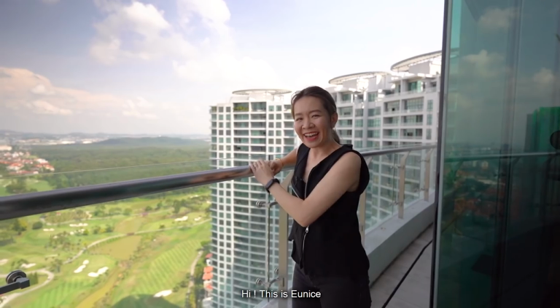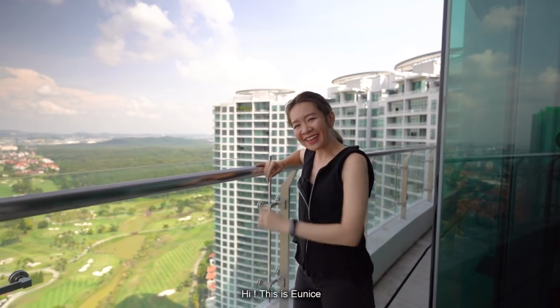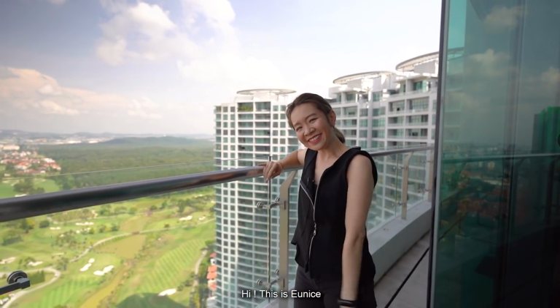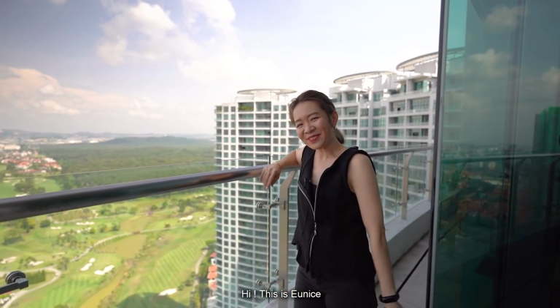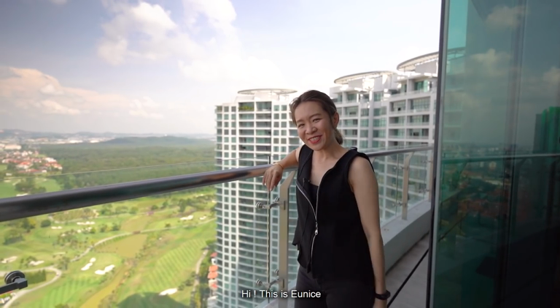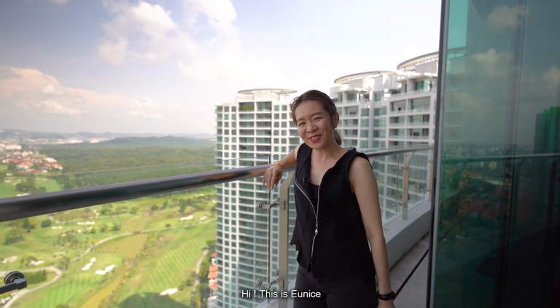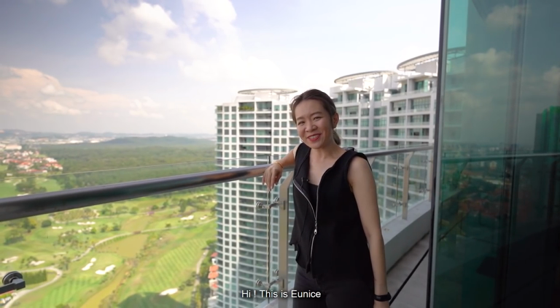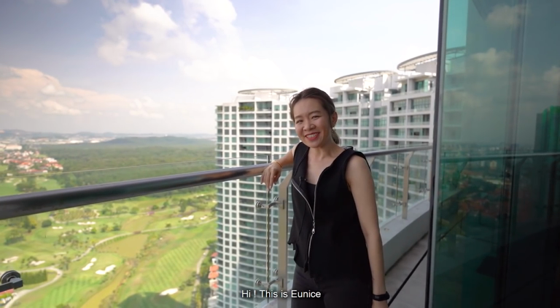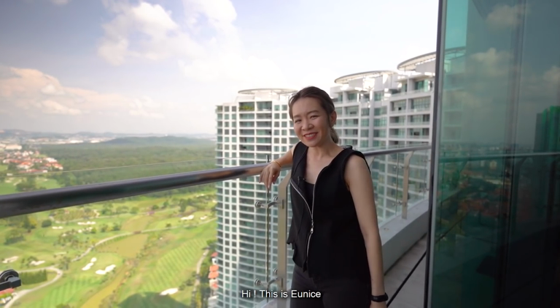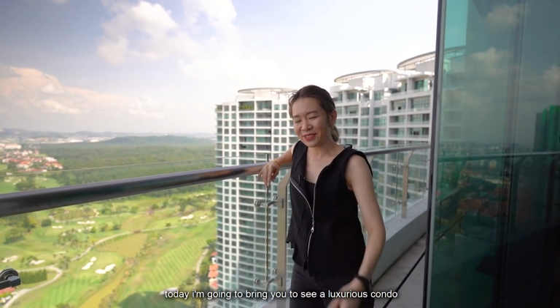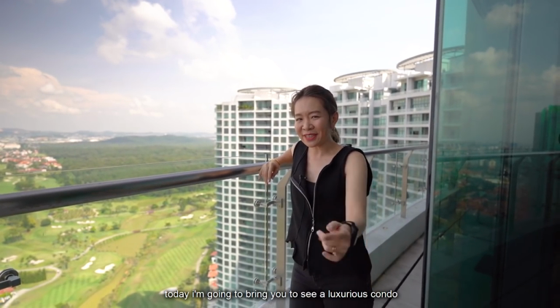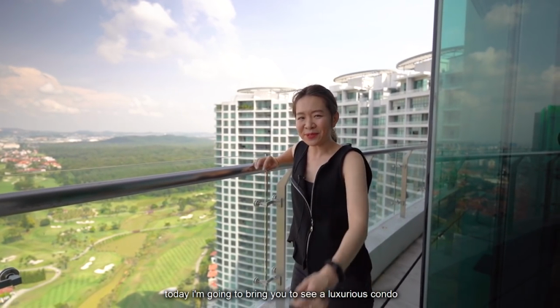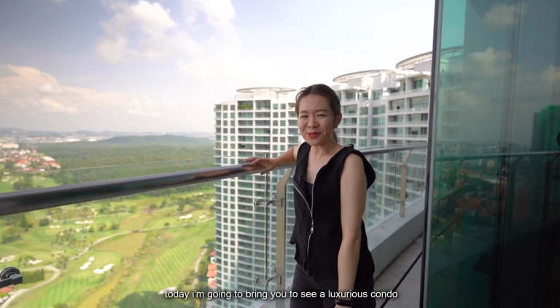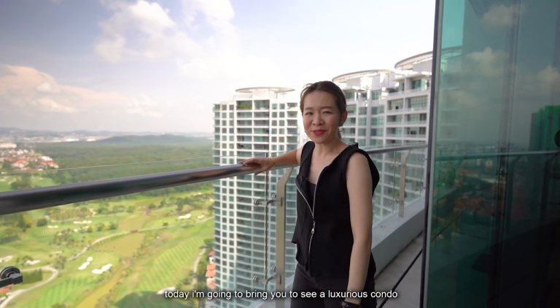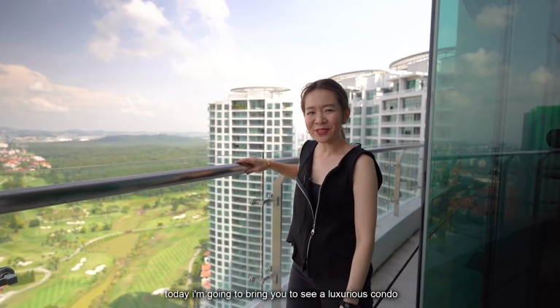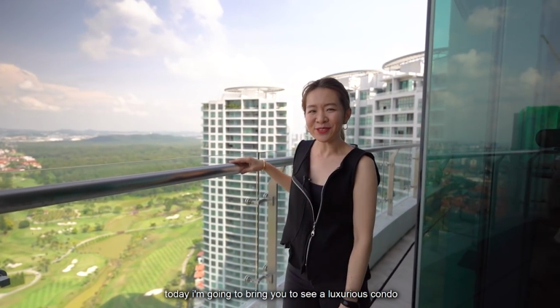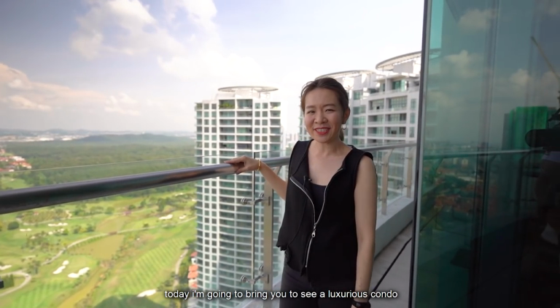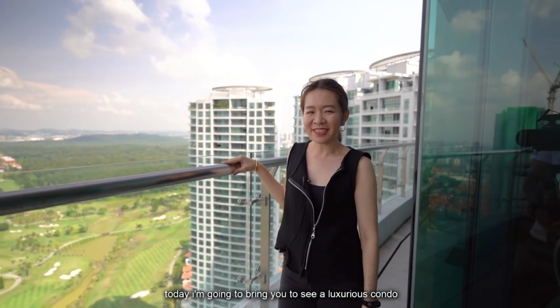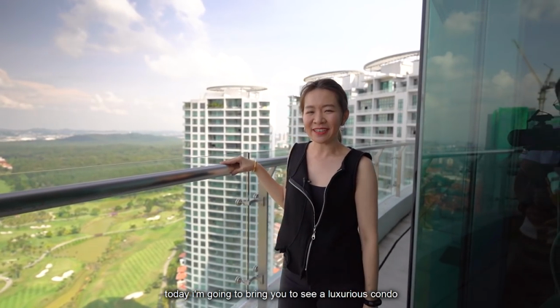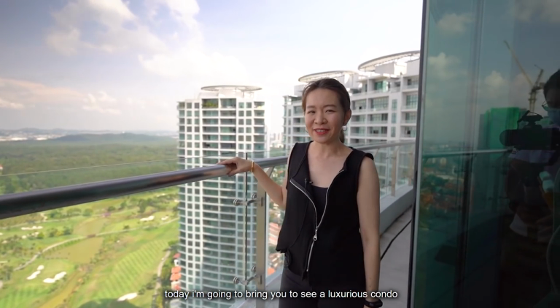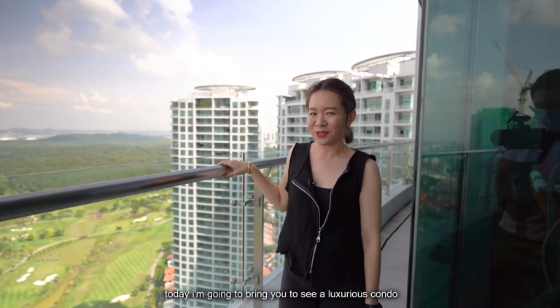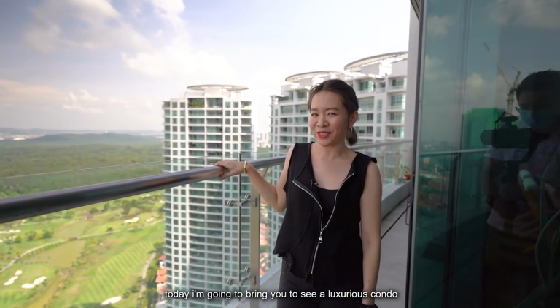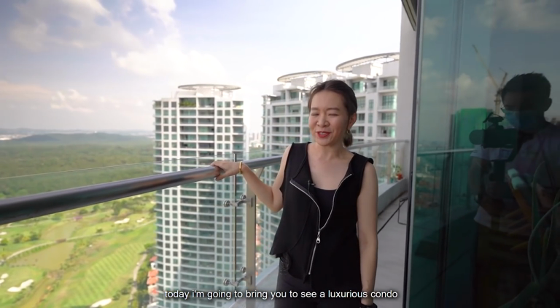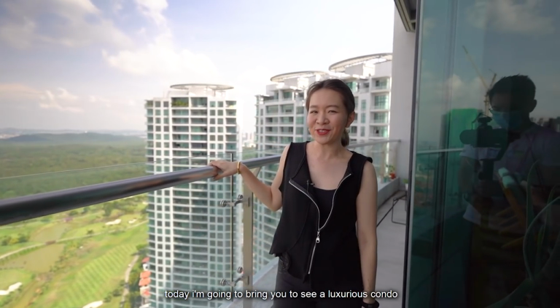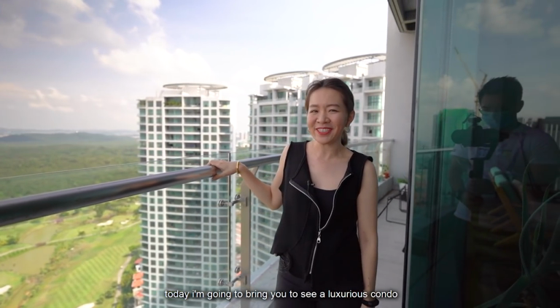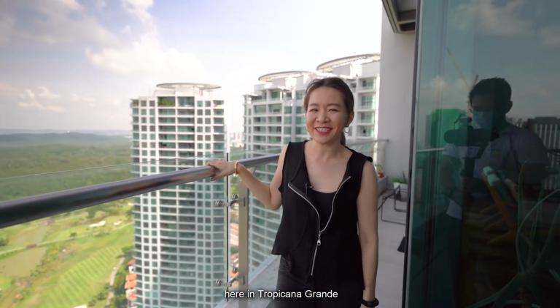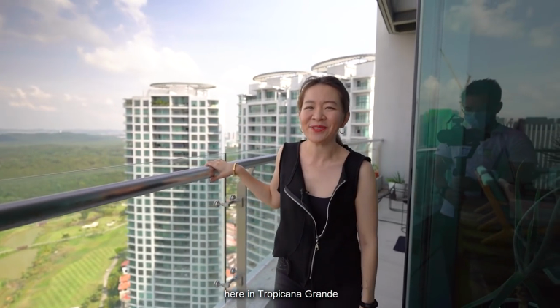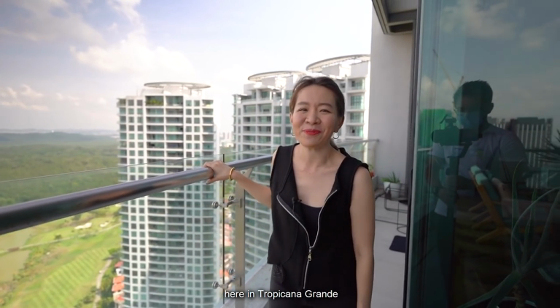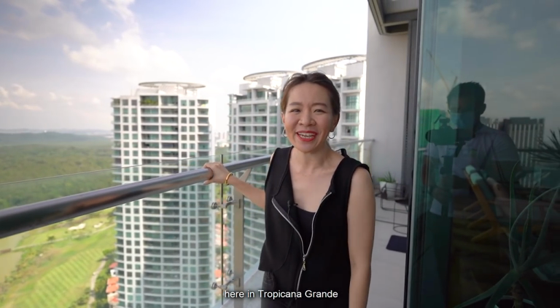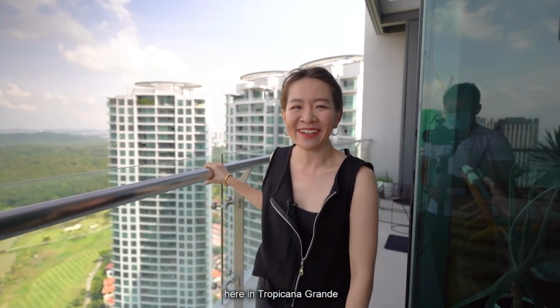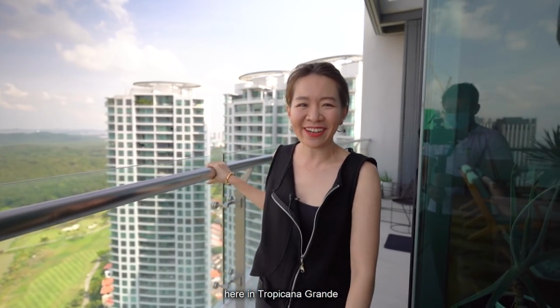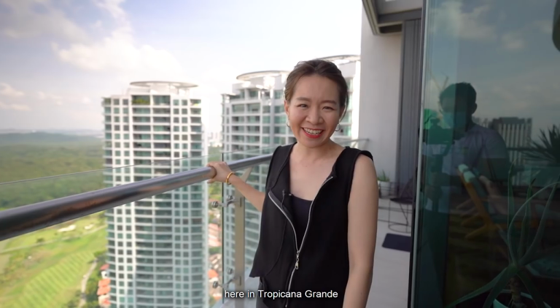Hi, this is Eunice. Today, I'm going to bring you to see a luxurious condo here in Tropicana Grande.